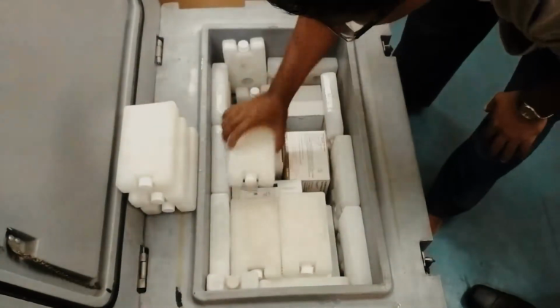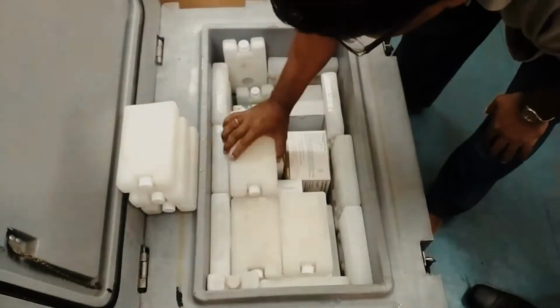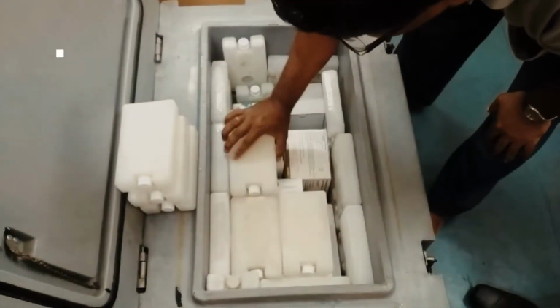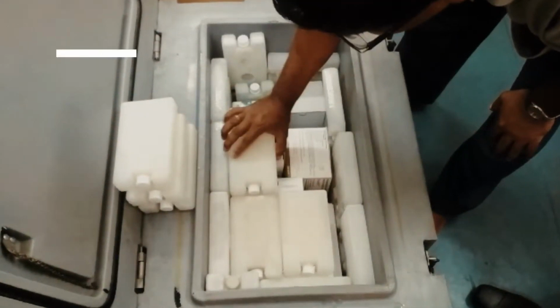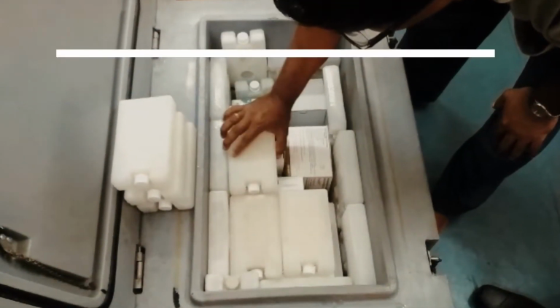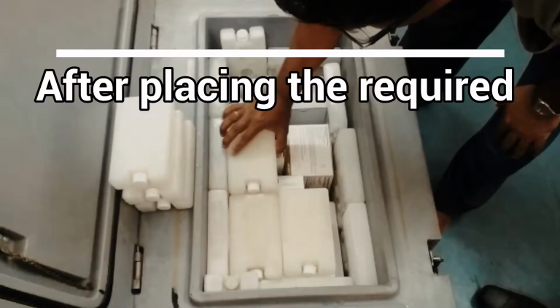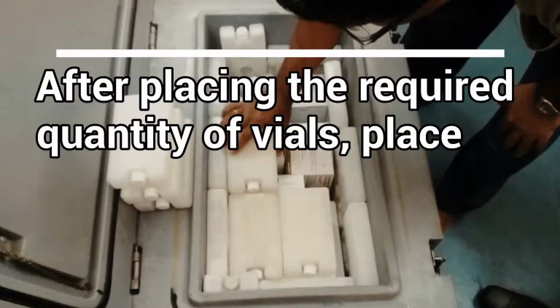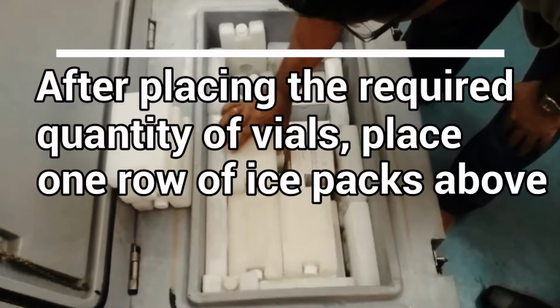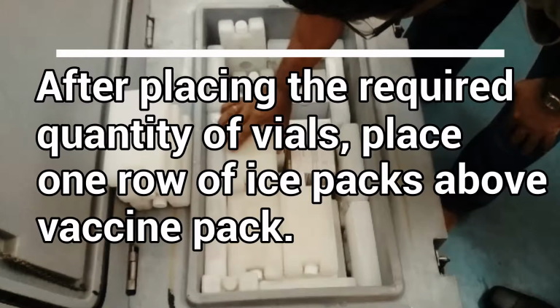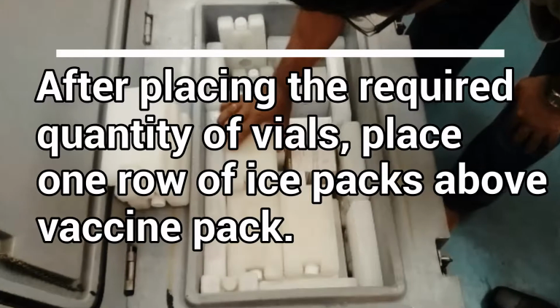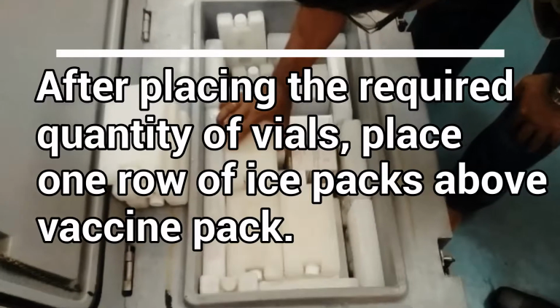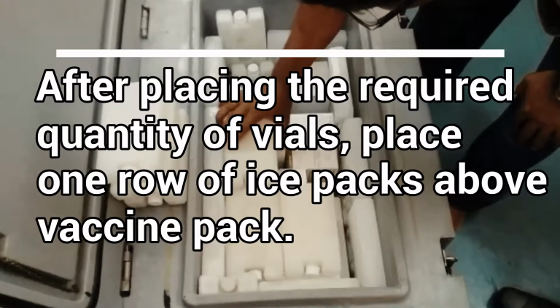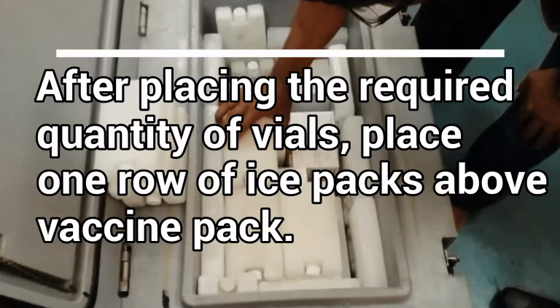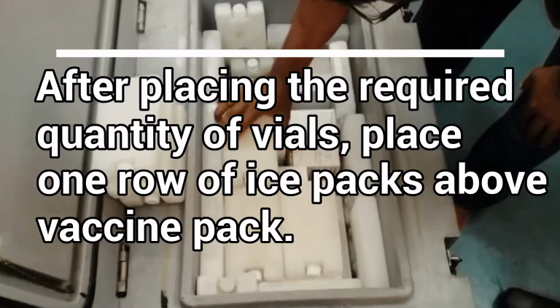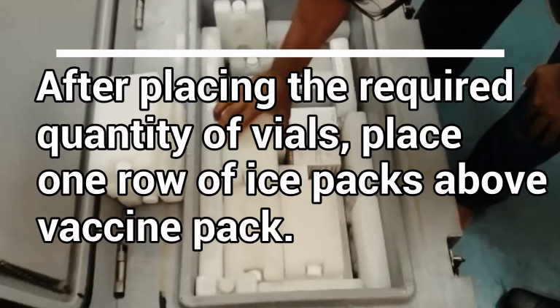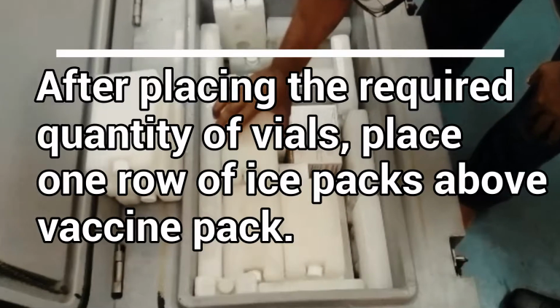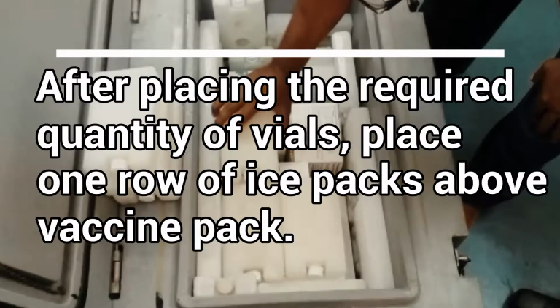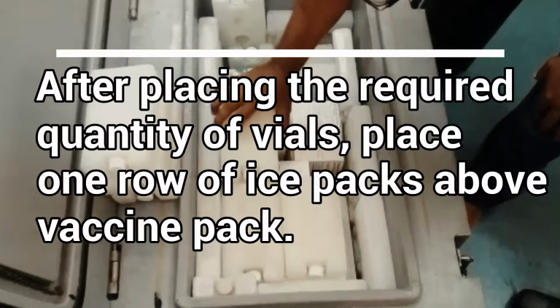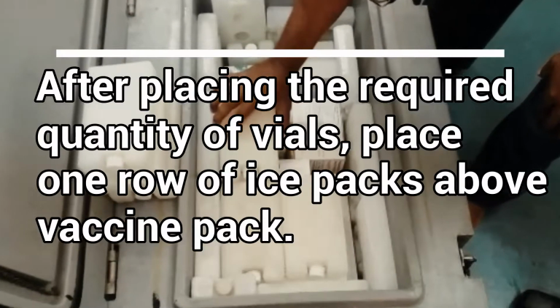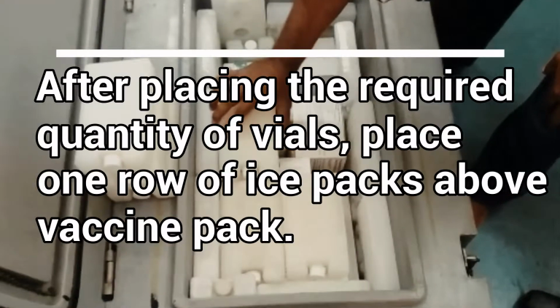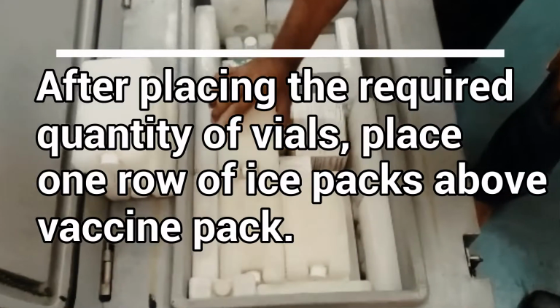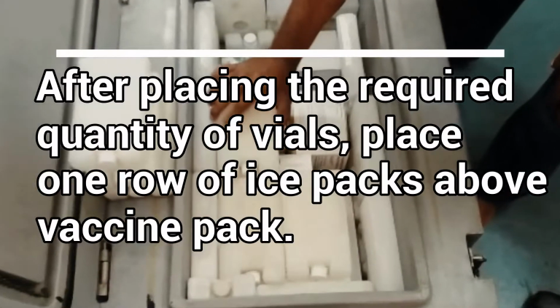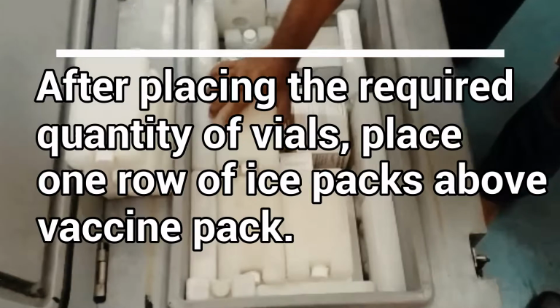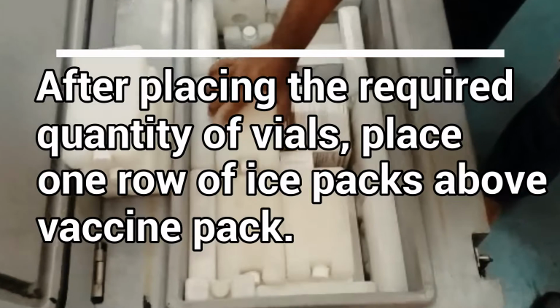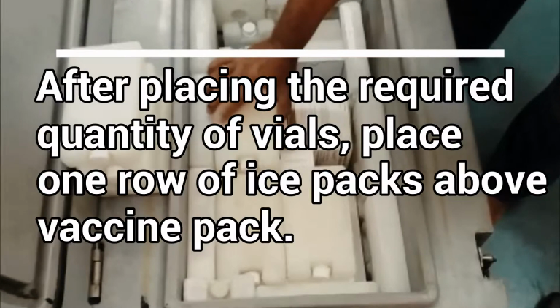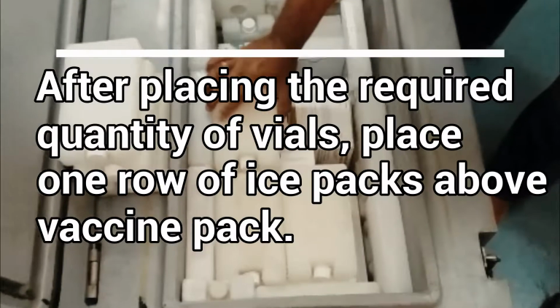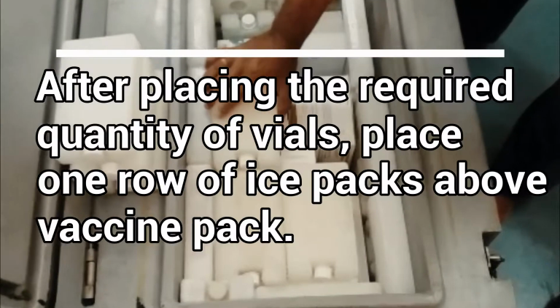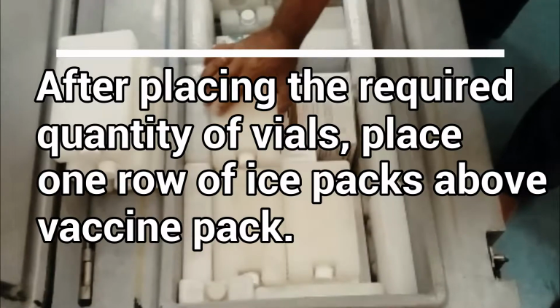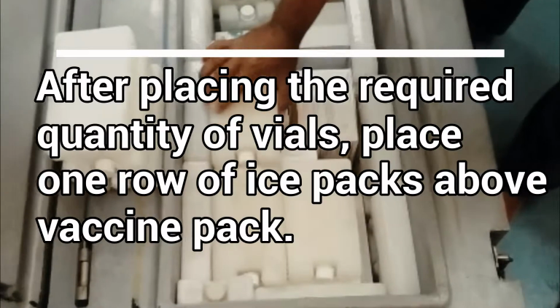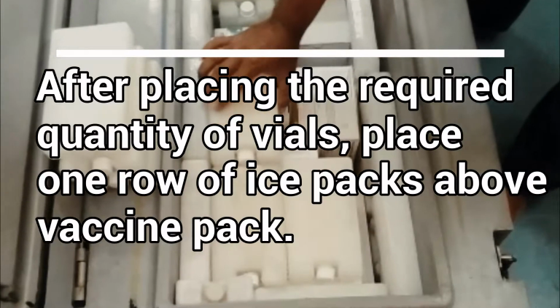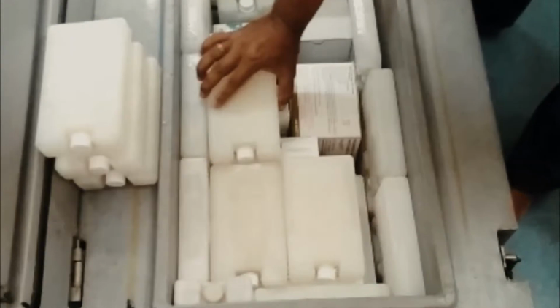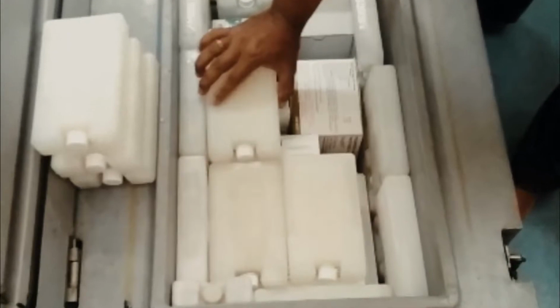After placing the required quantity of vials, place one row of ice packs above the vaccine pack.